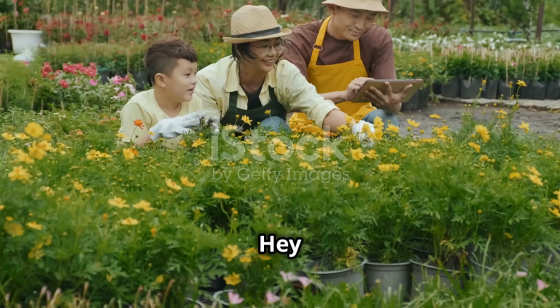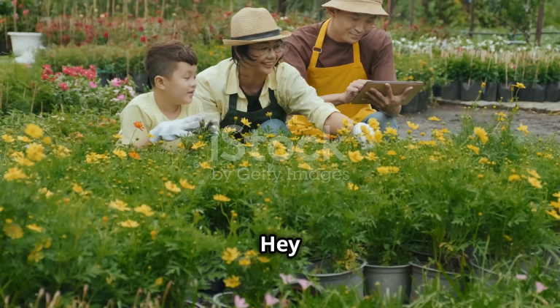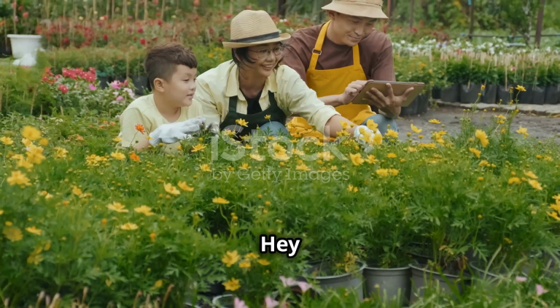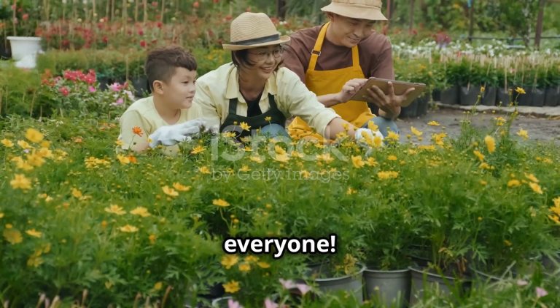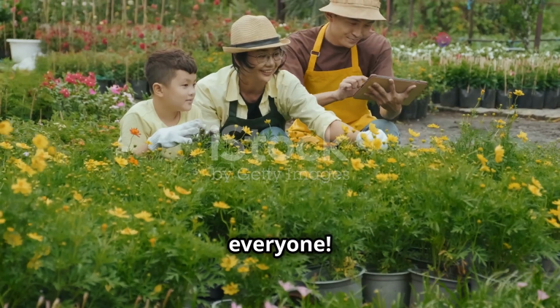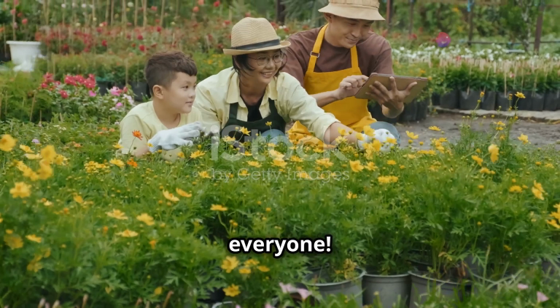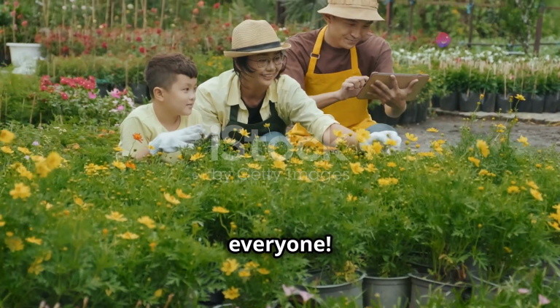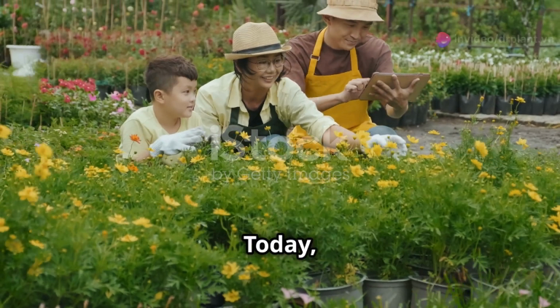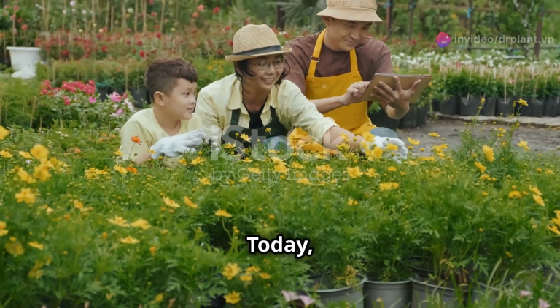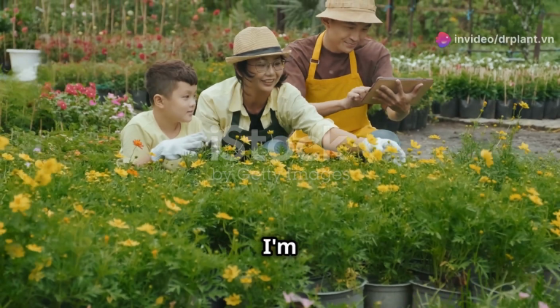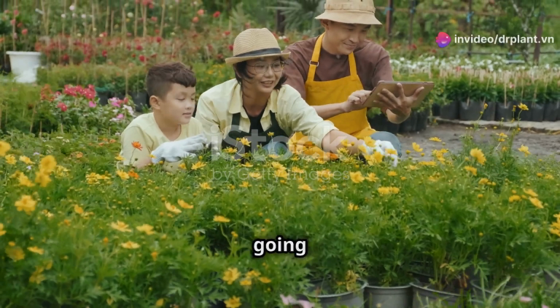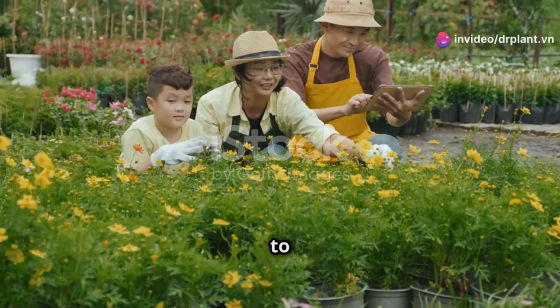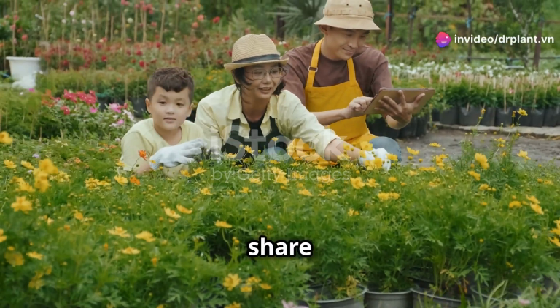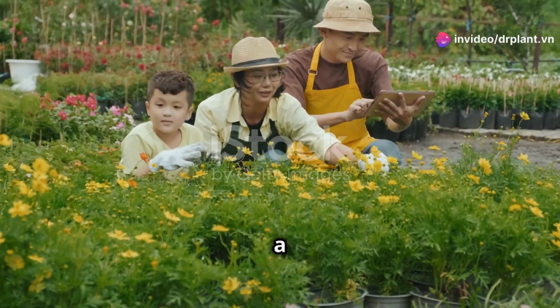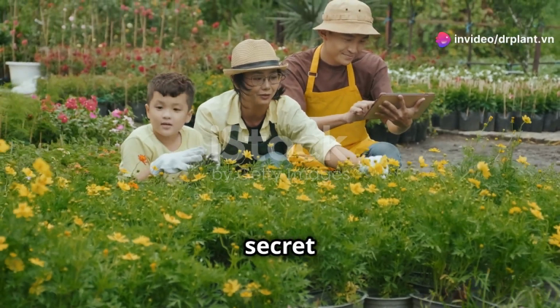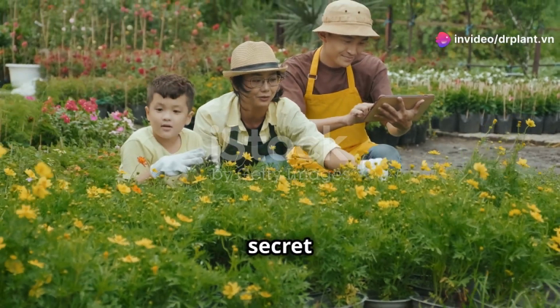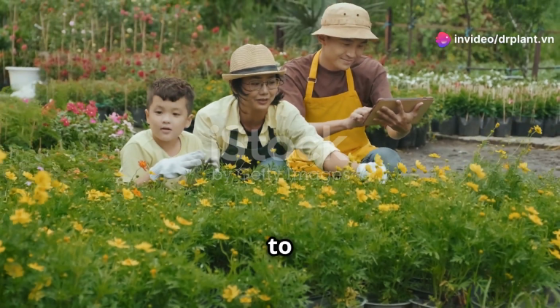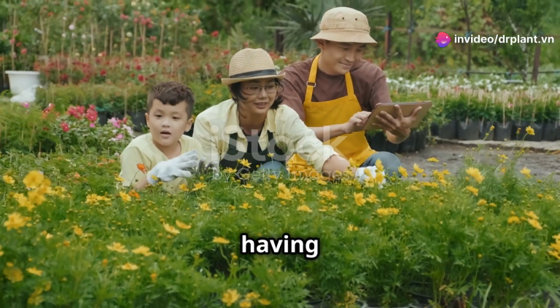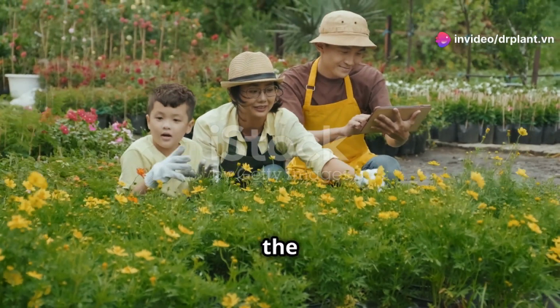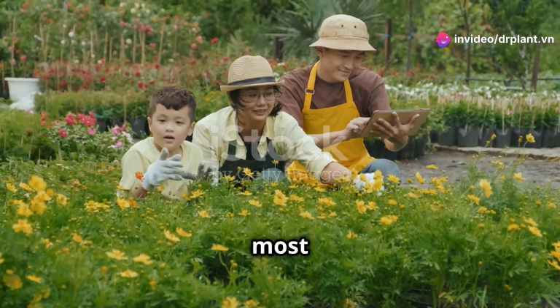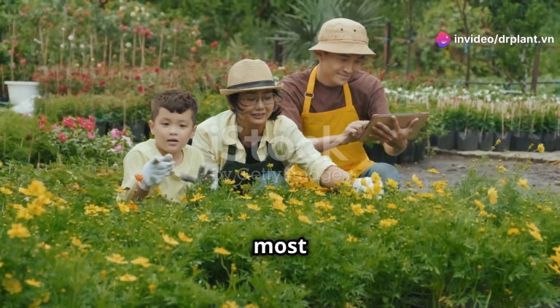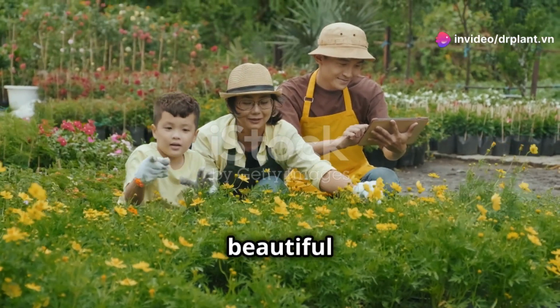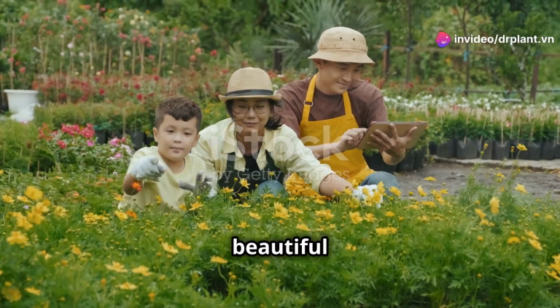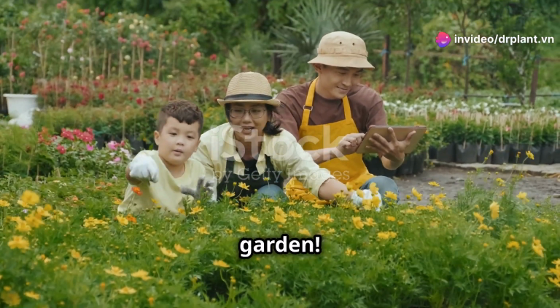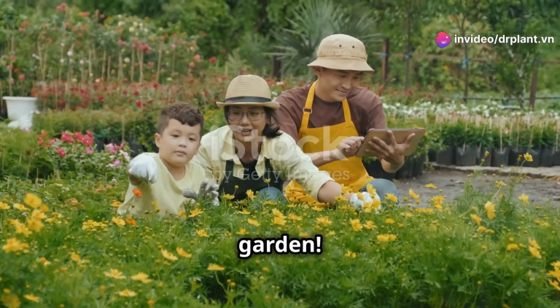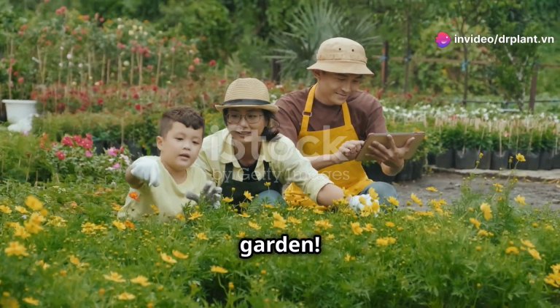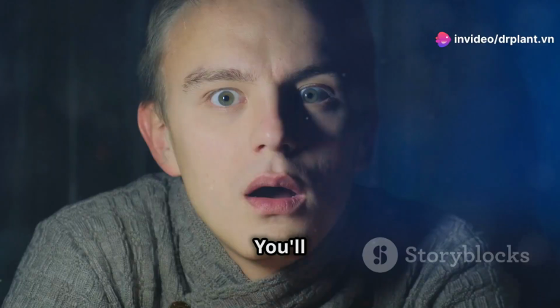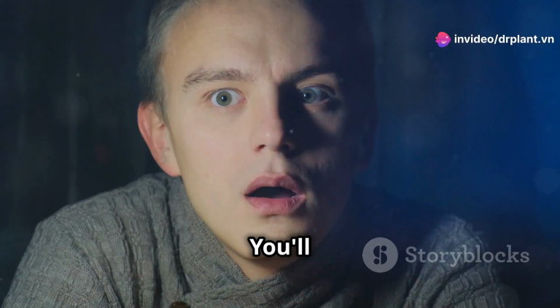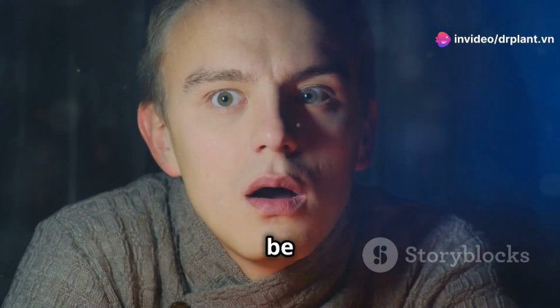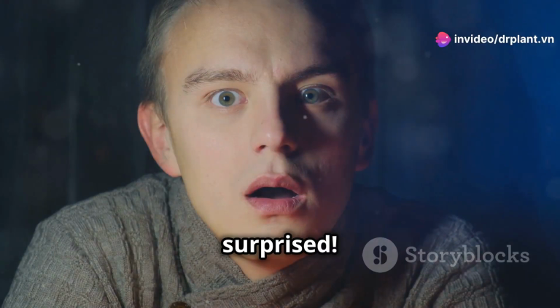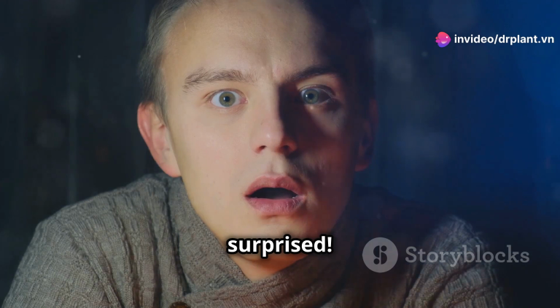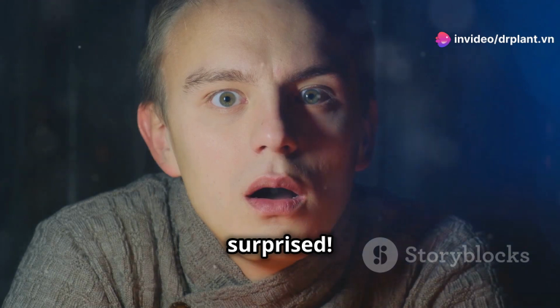Hey everyone! Today I'm going to share a secret to having the most beautiful garden. You'll be surprised!